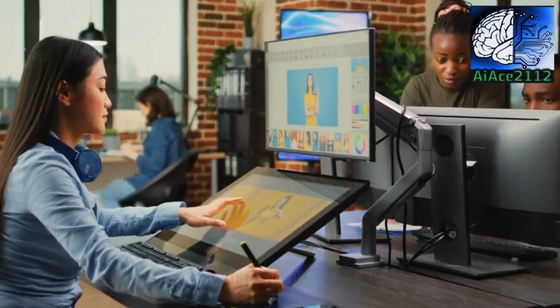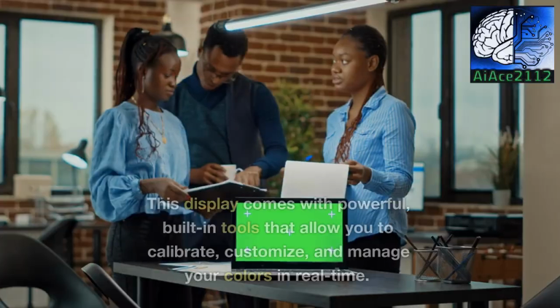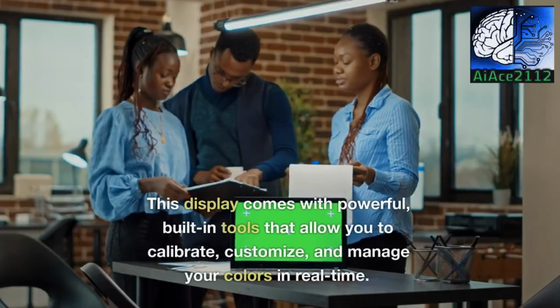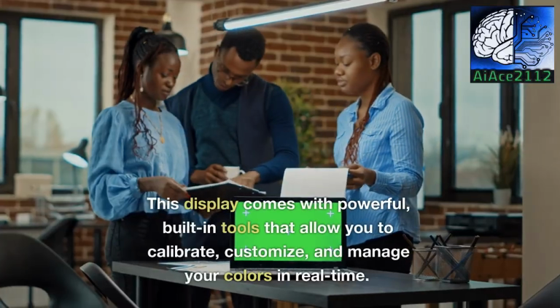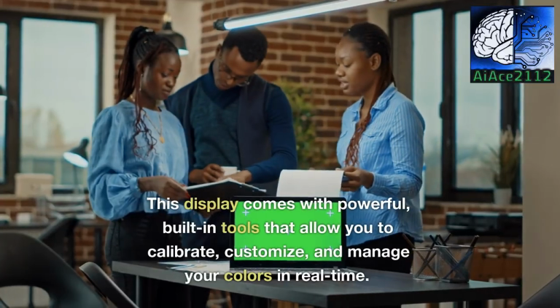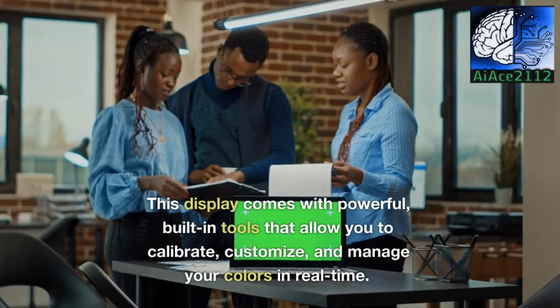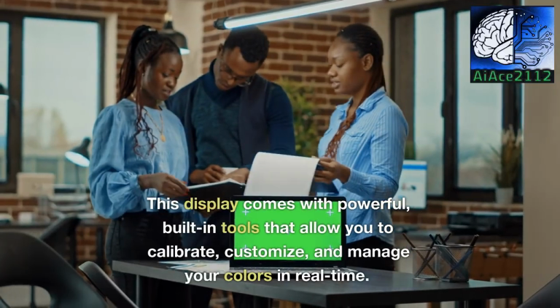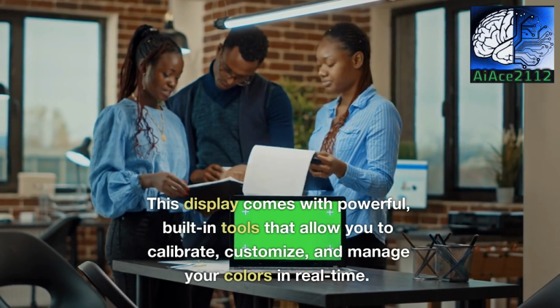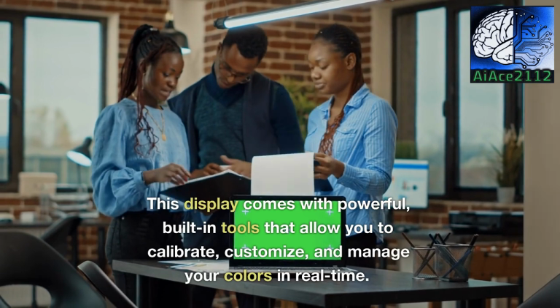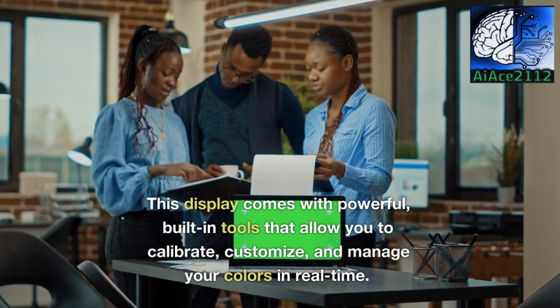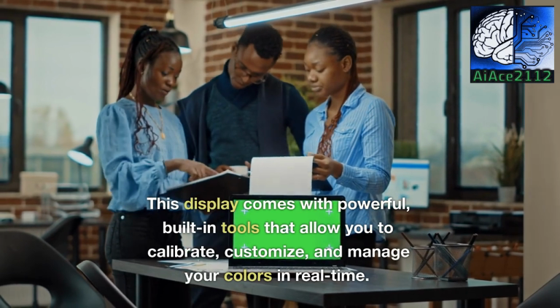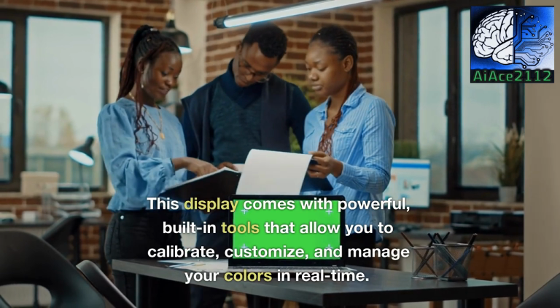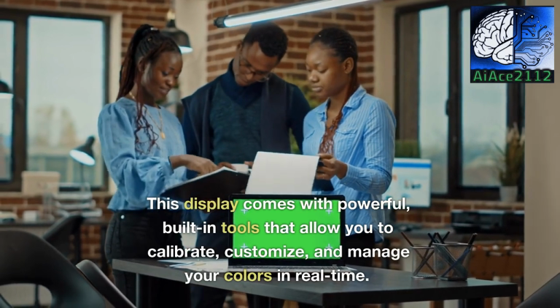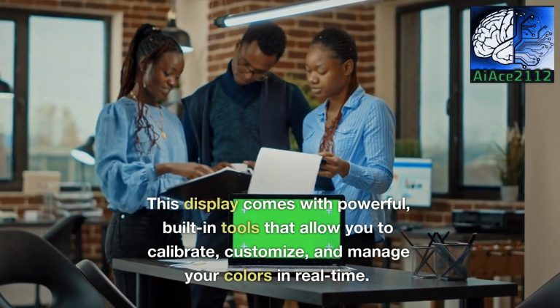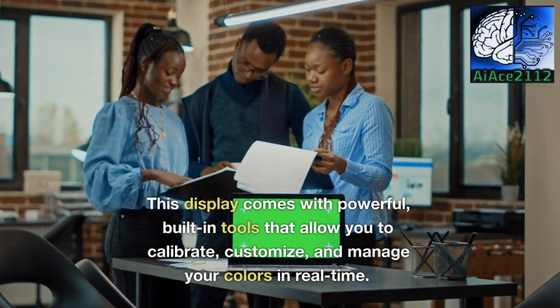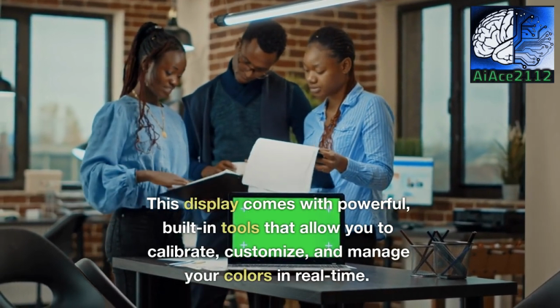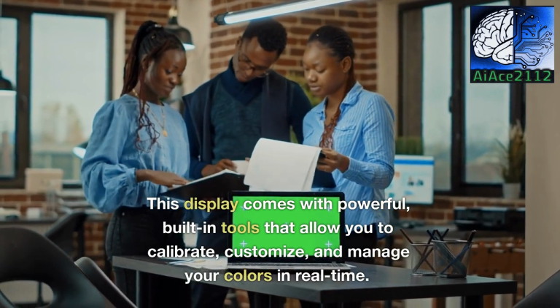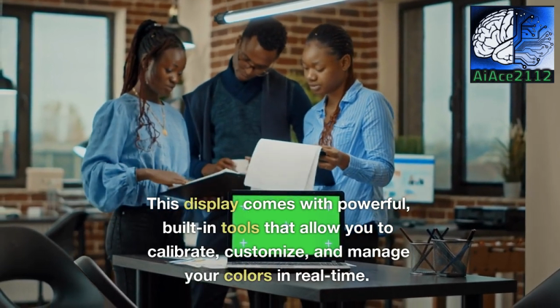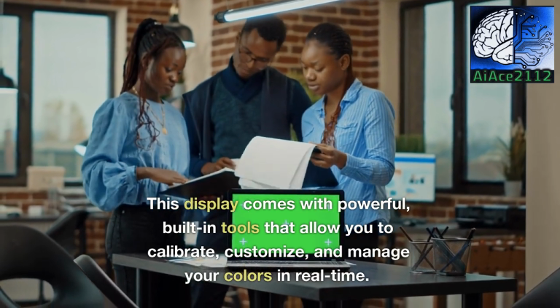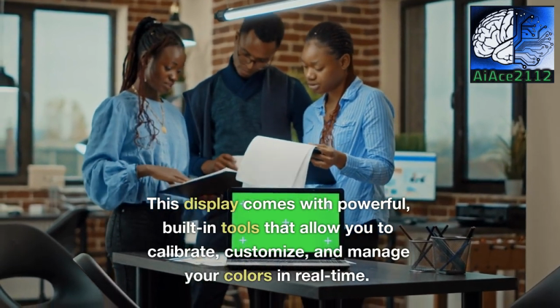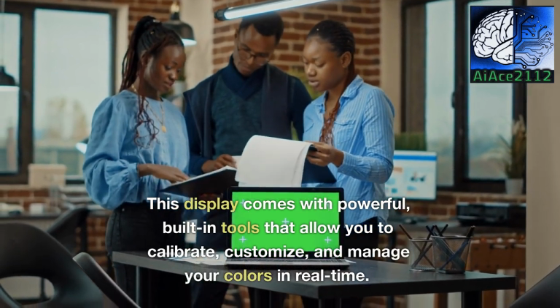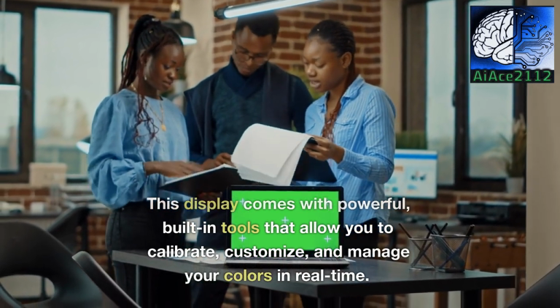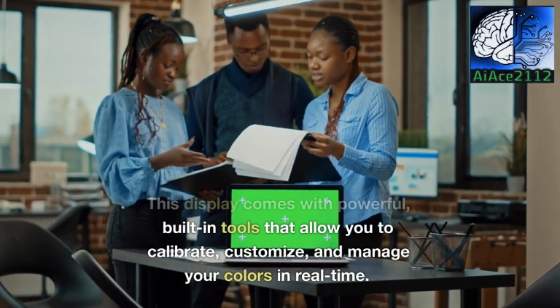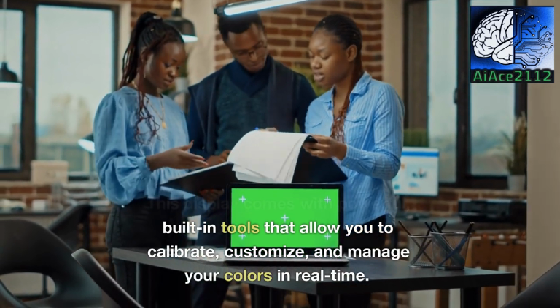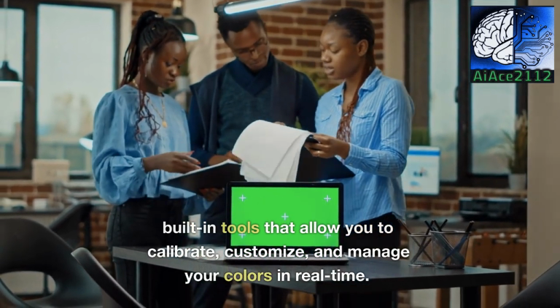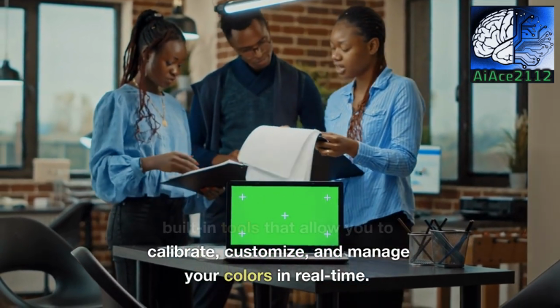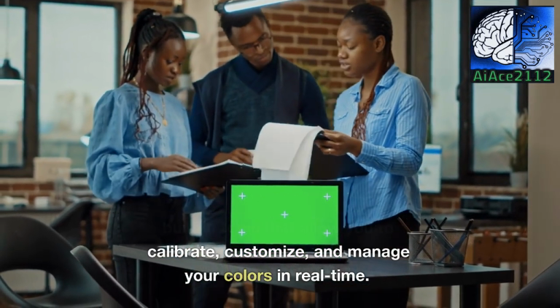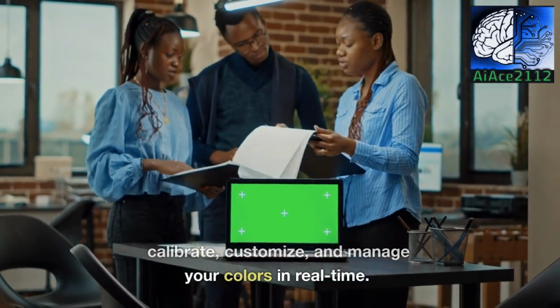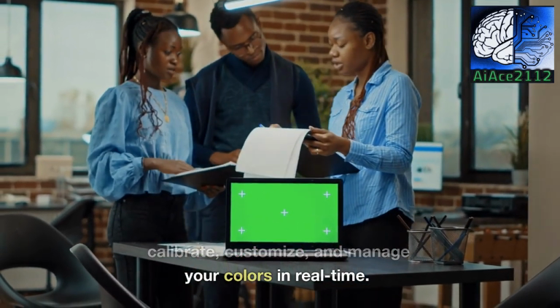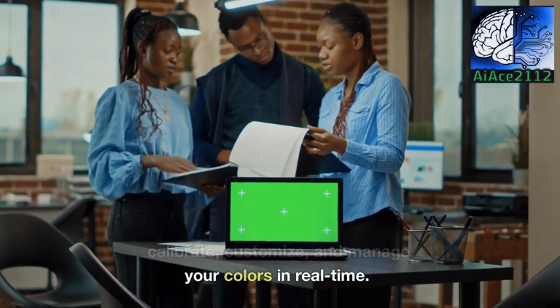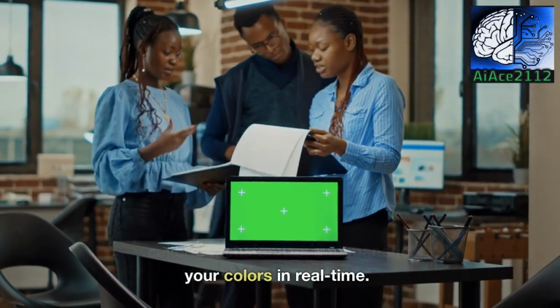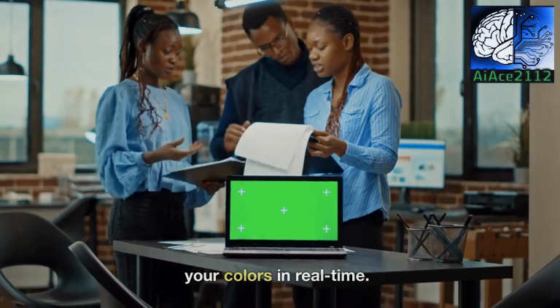This display comes with powerful built-in tools that allow you to calibrate, customize, and manage your colors in real time.